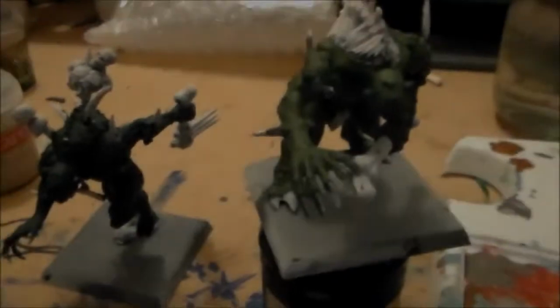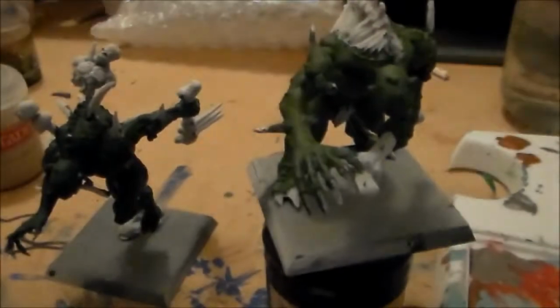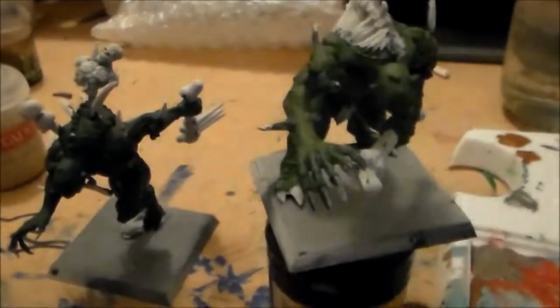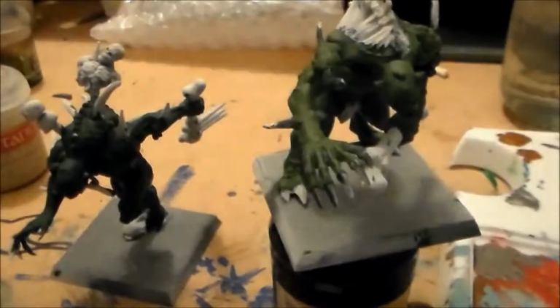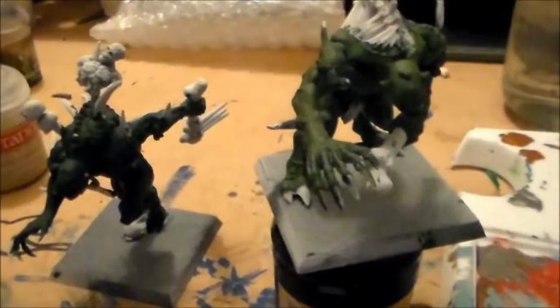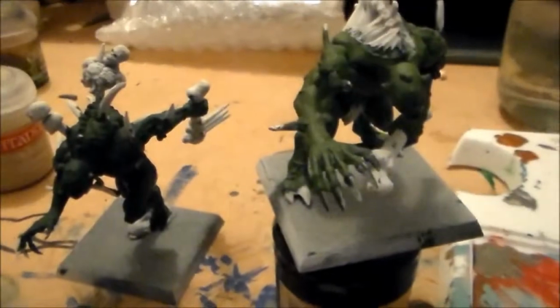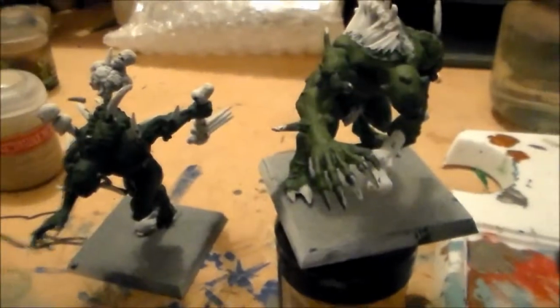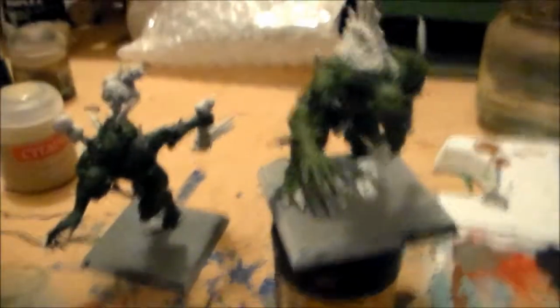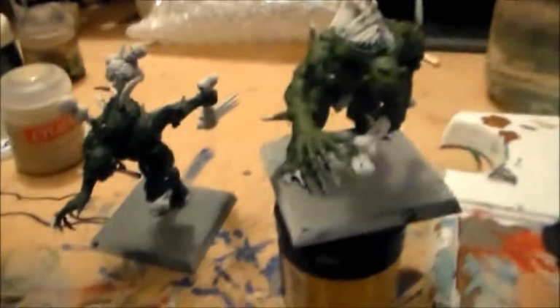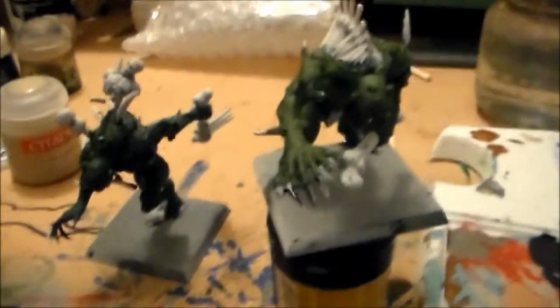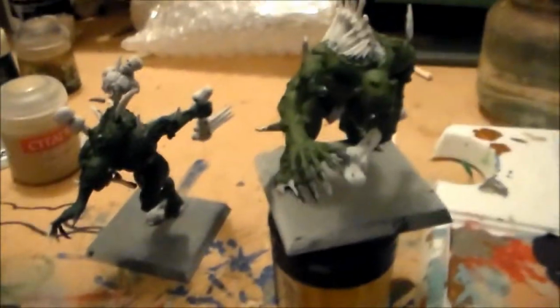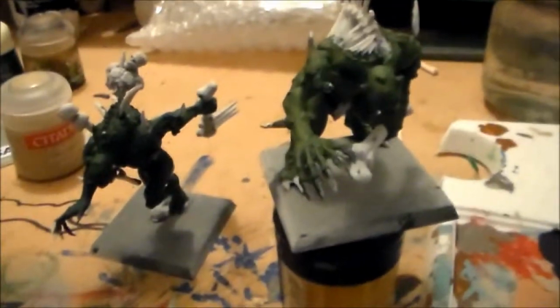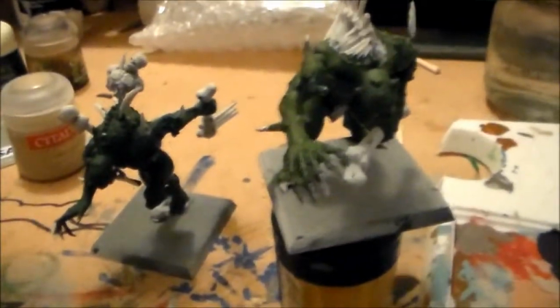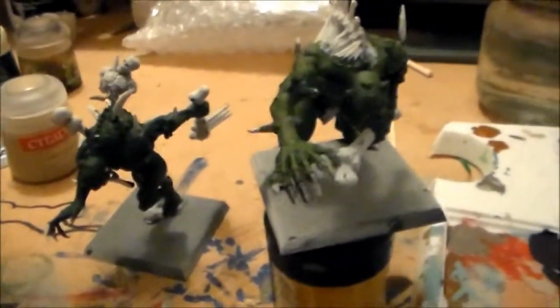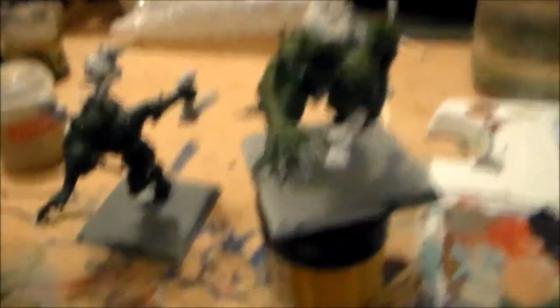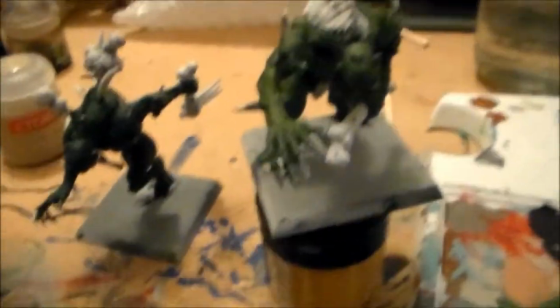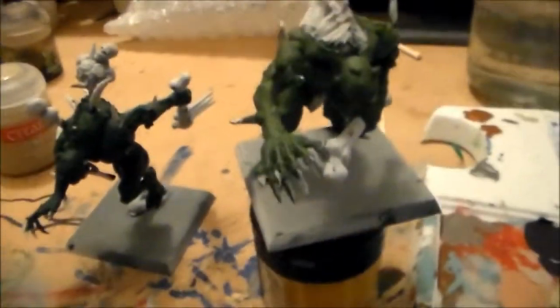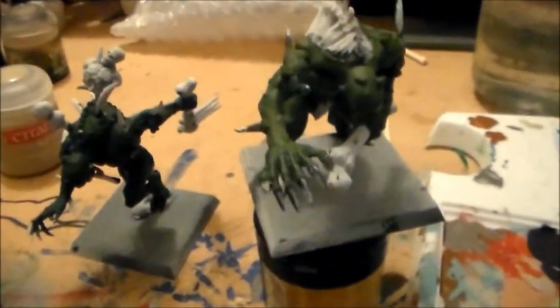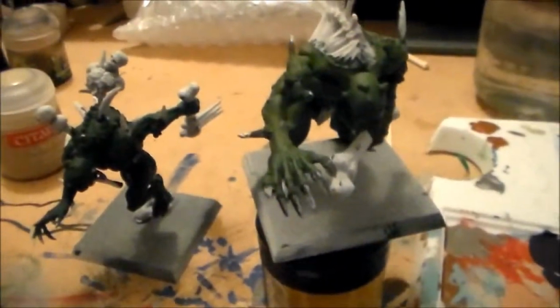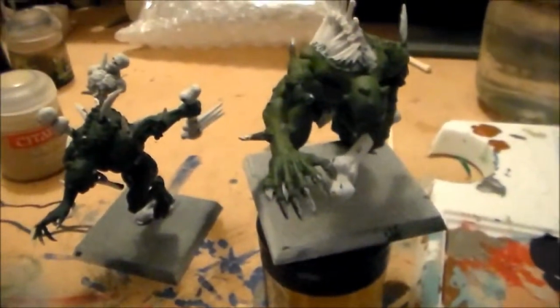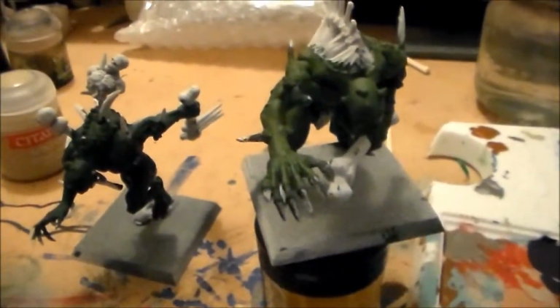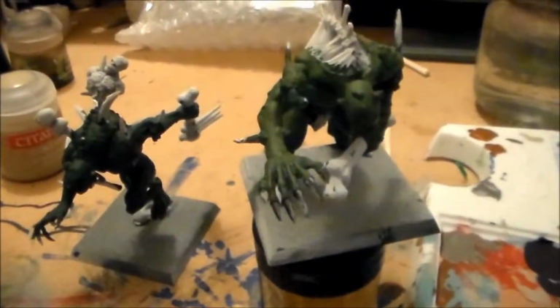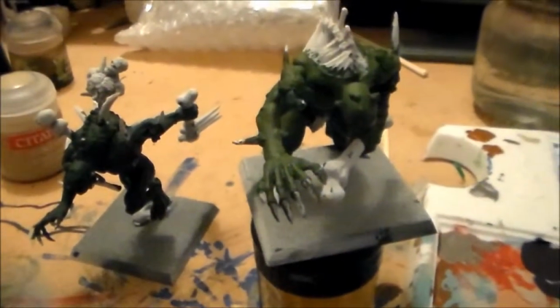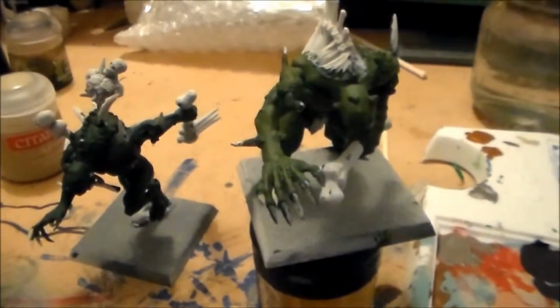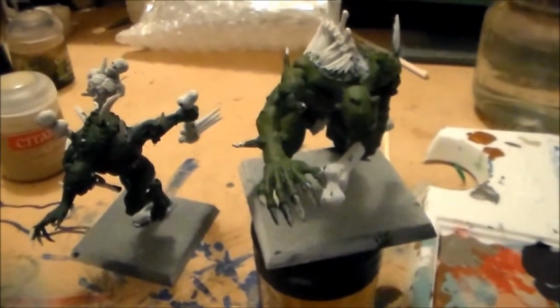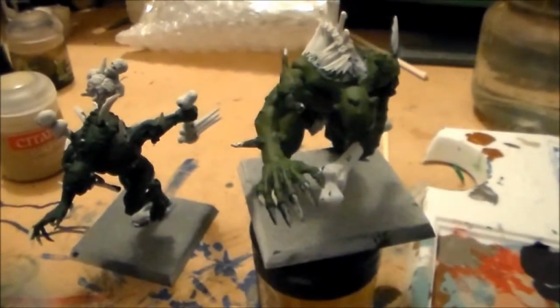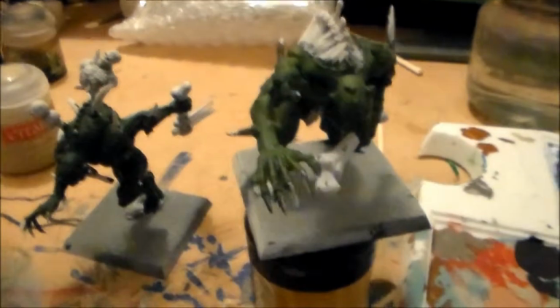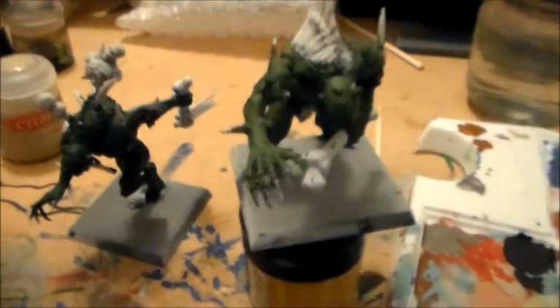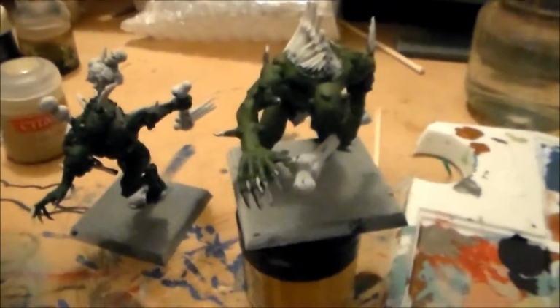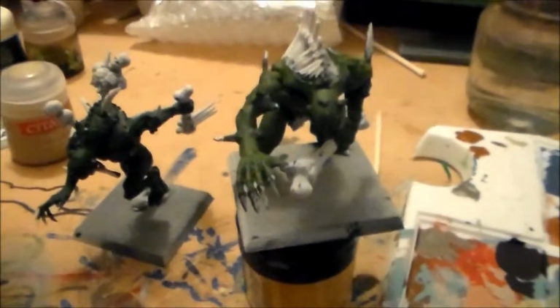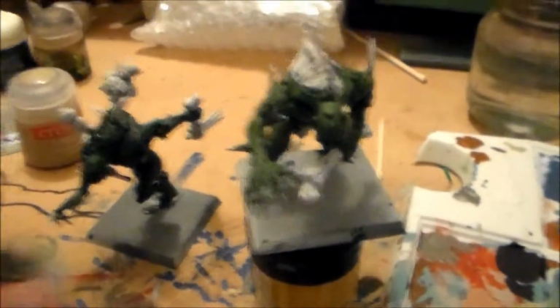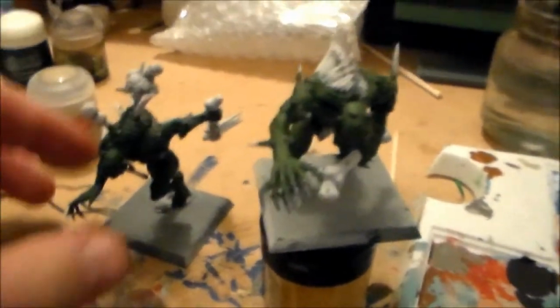Hey guys, SpongeMurphy here. So I said I better get cracking on the Vampire Counts Crypt Ghouls.